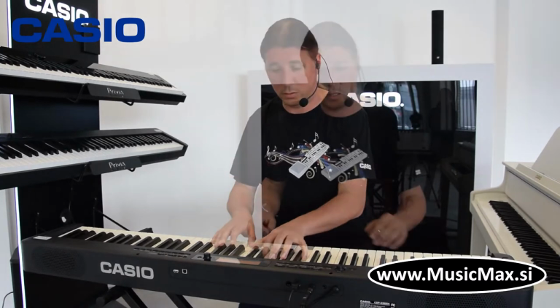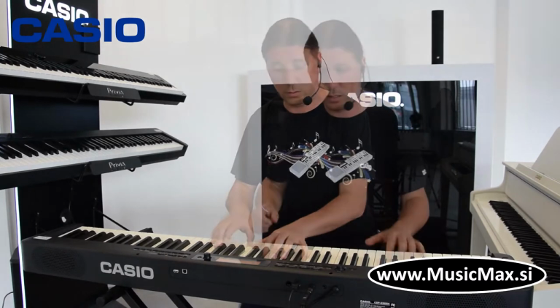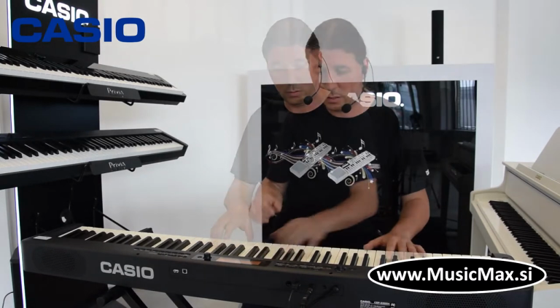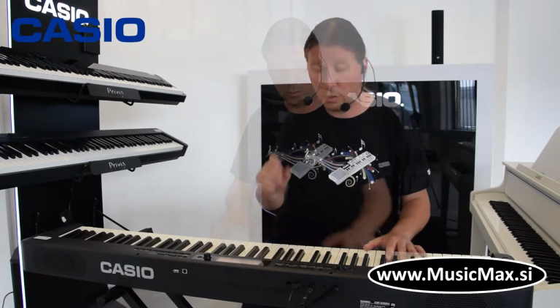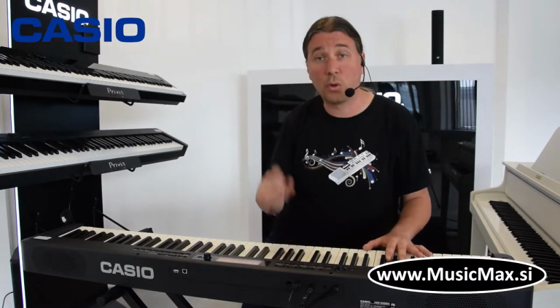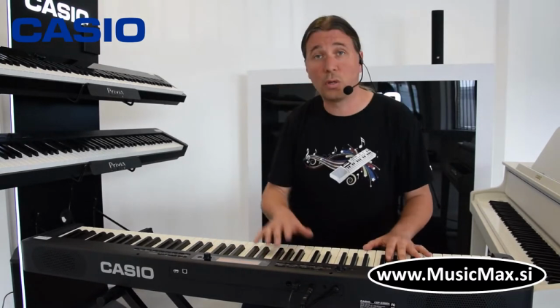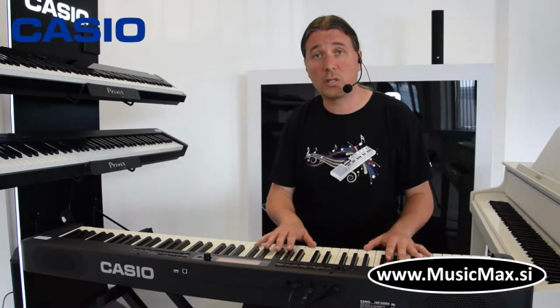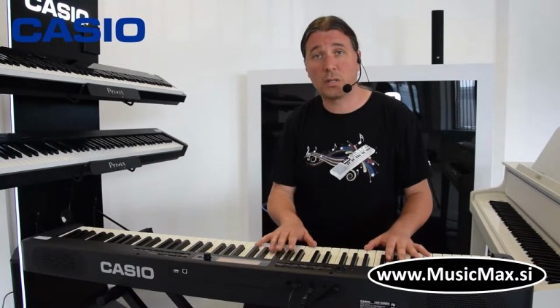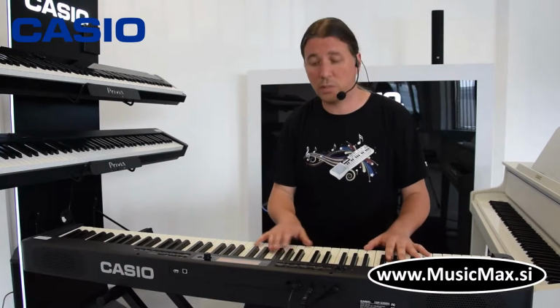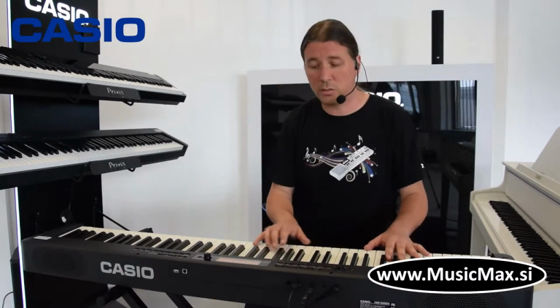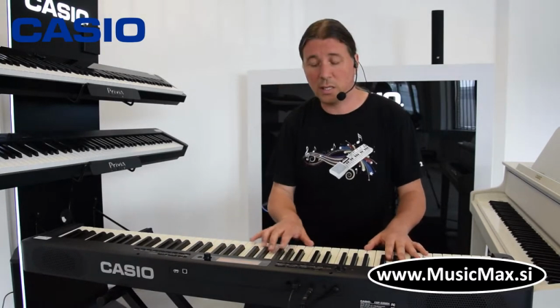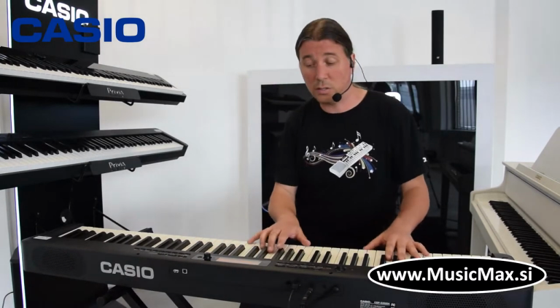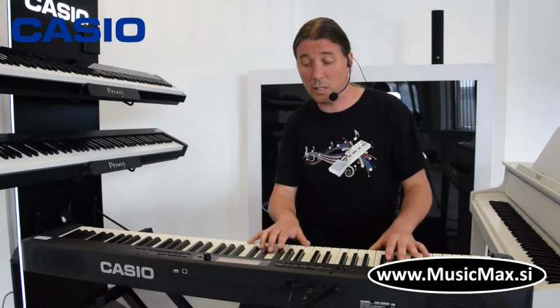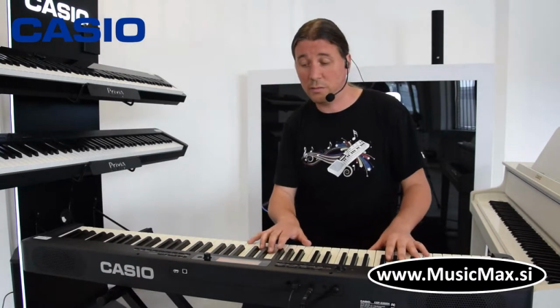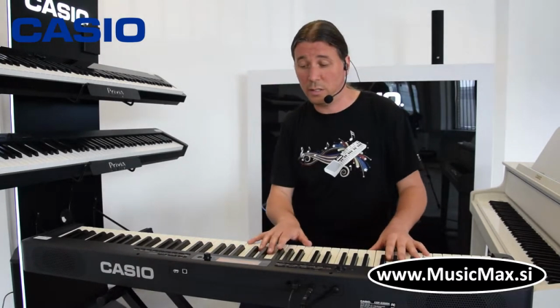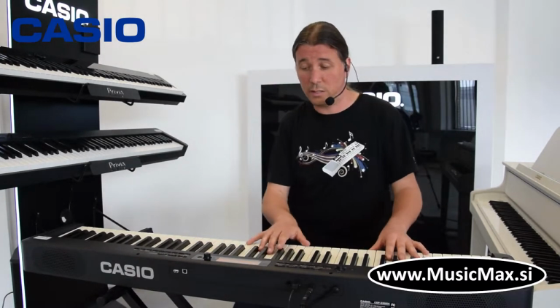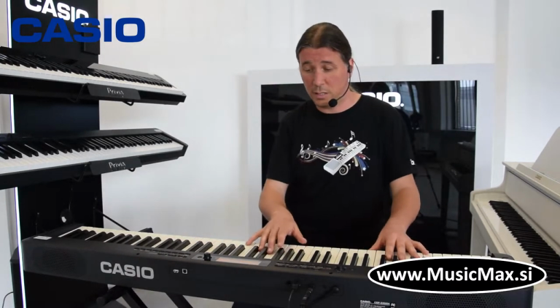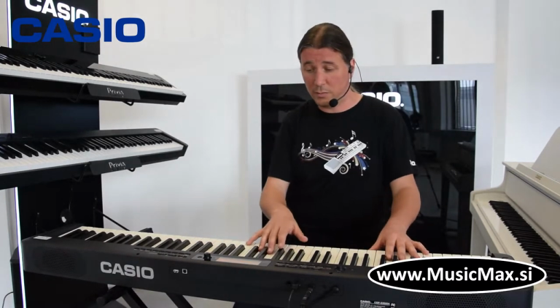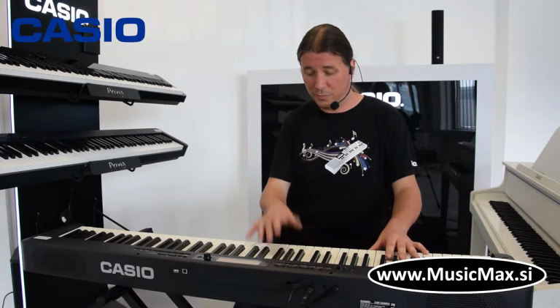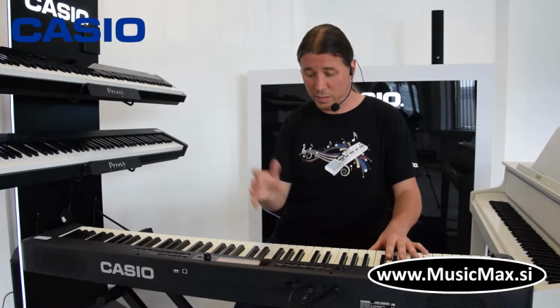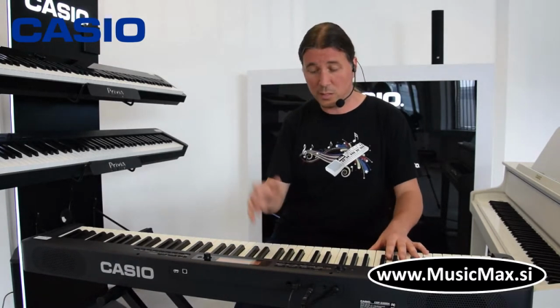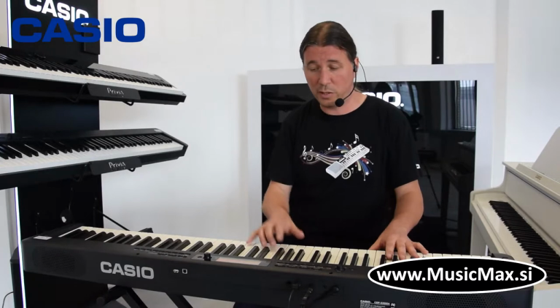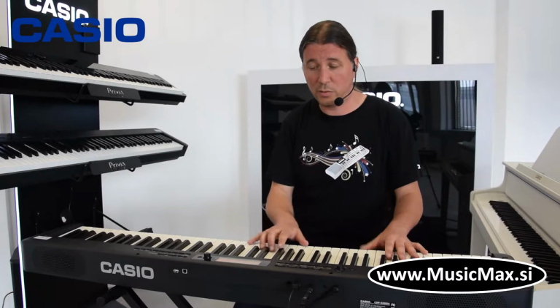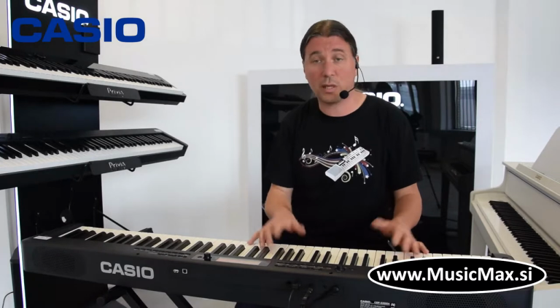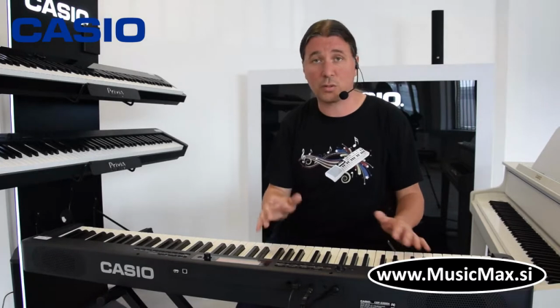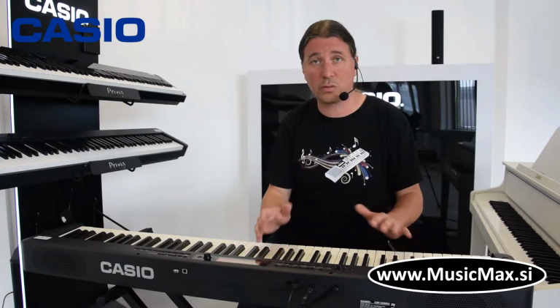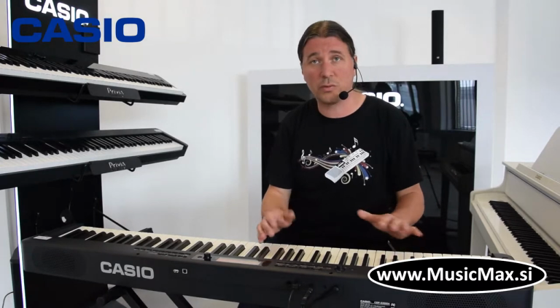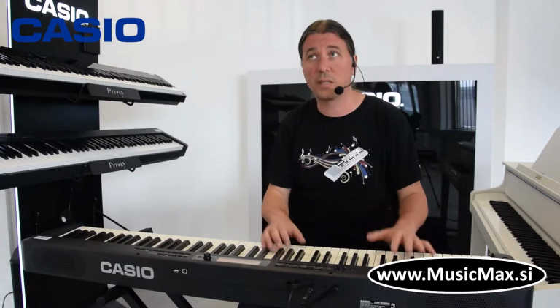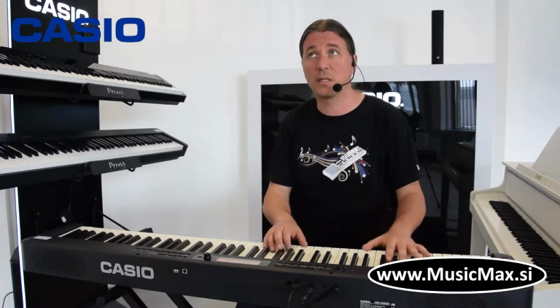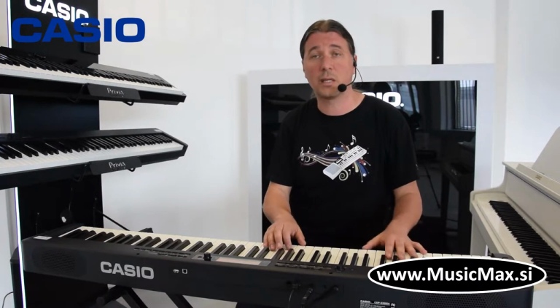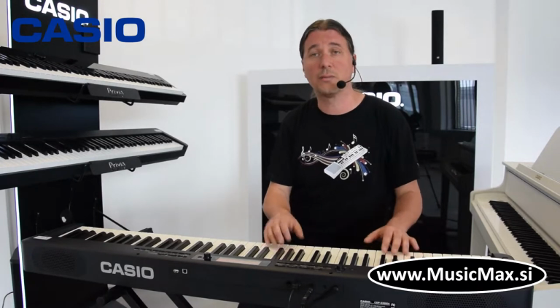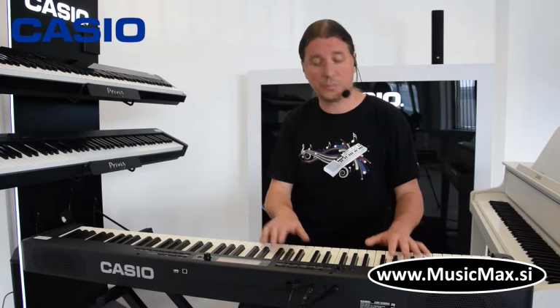Imamo odlične vrhunske električne klavire sa DSP-ovima, kao što su phaser i...